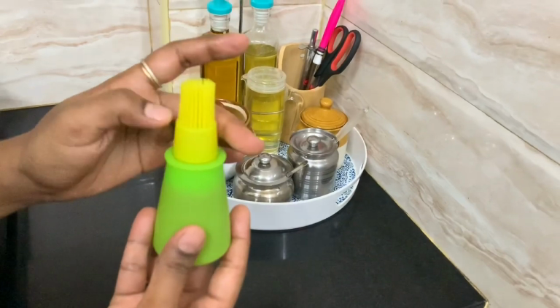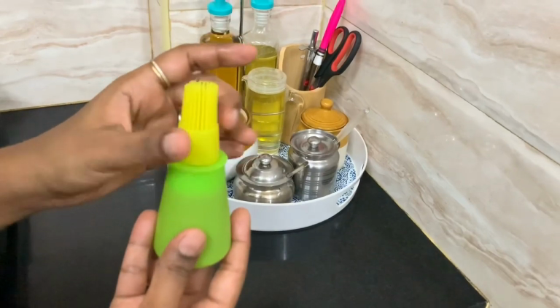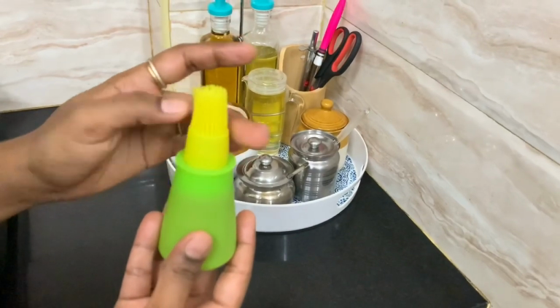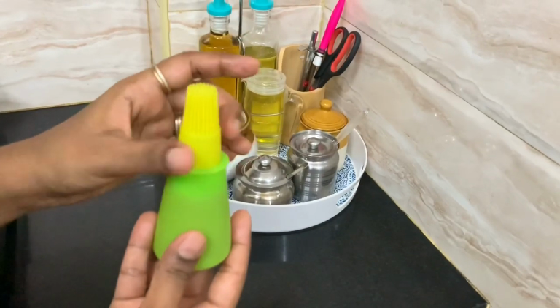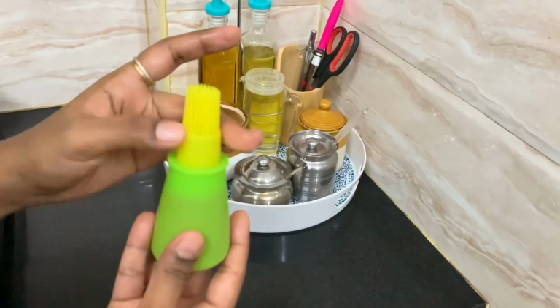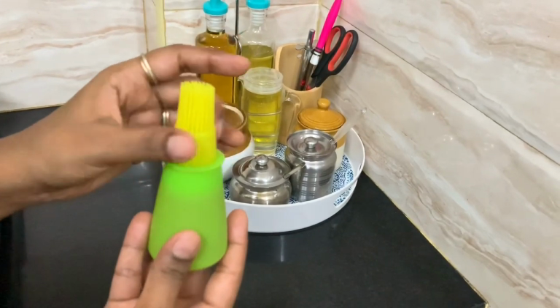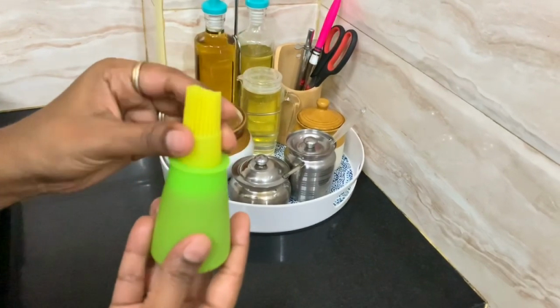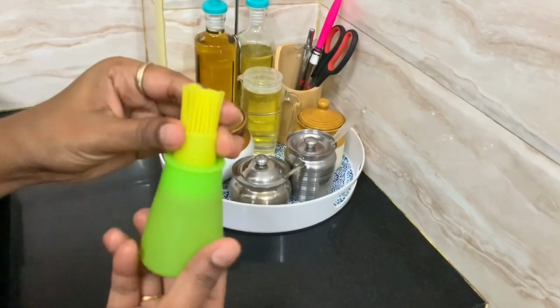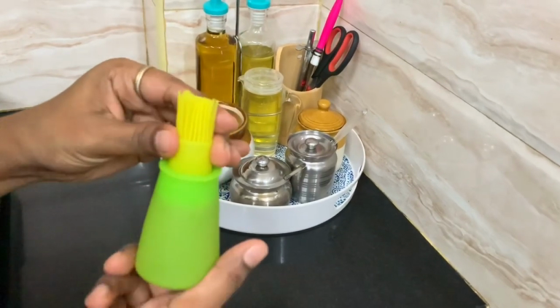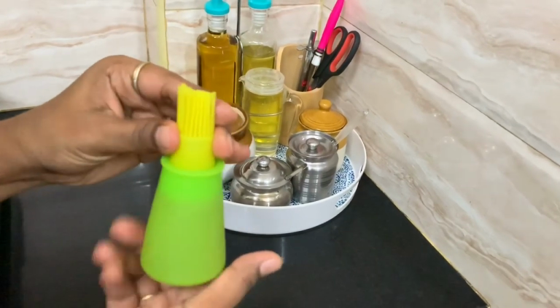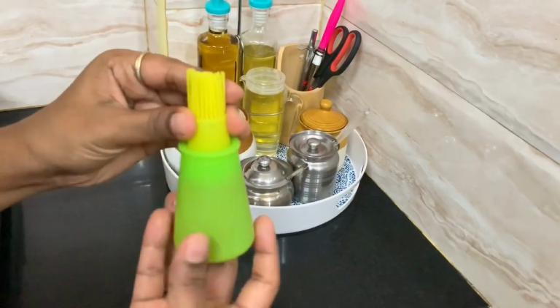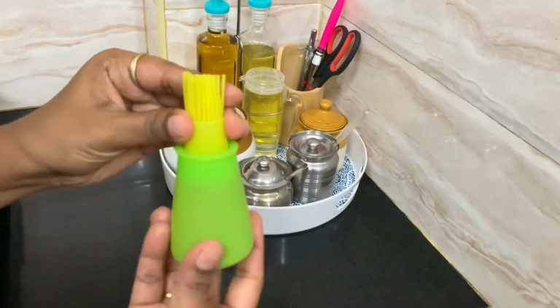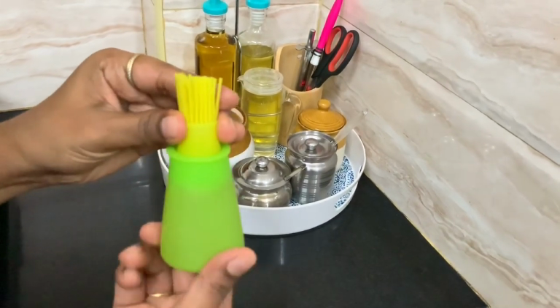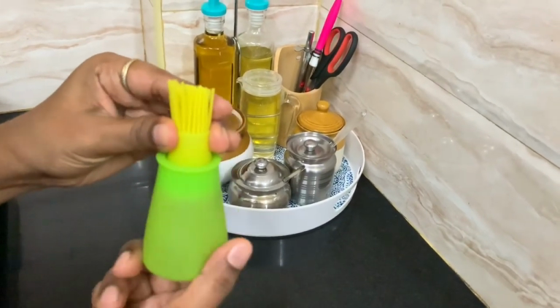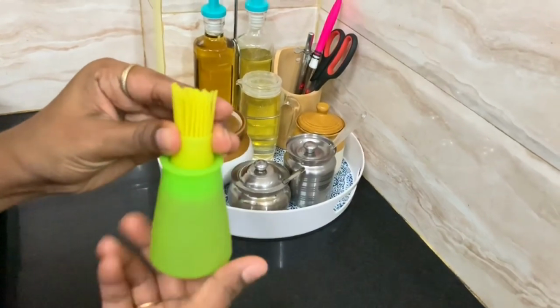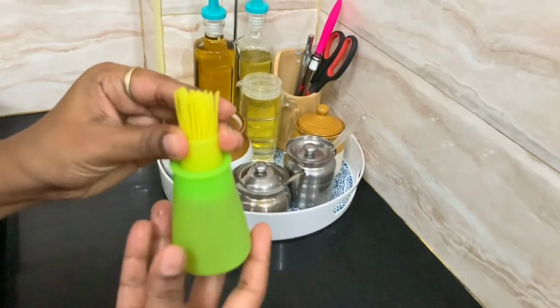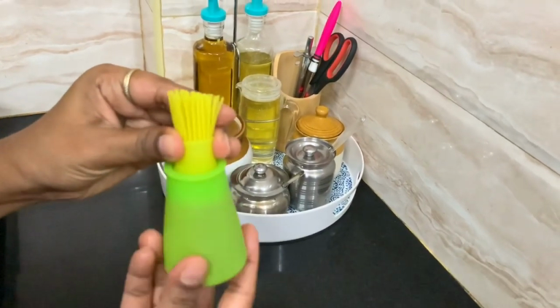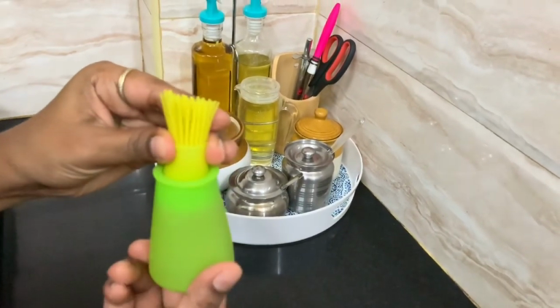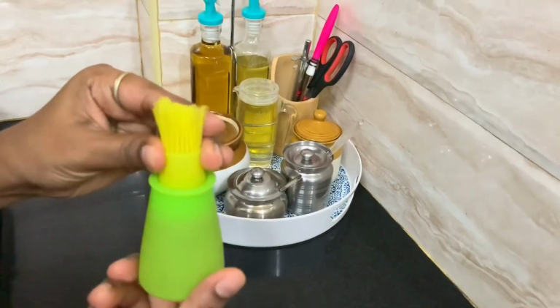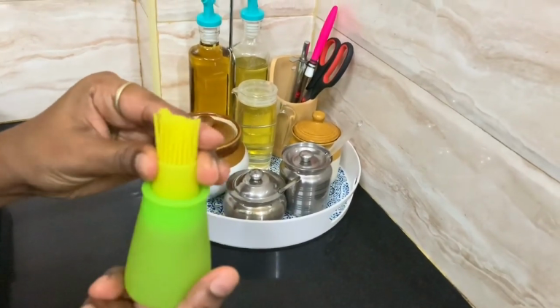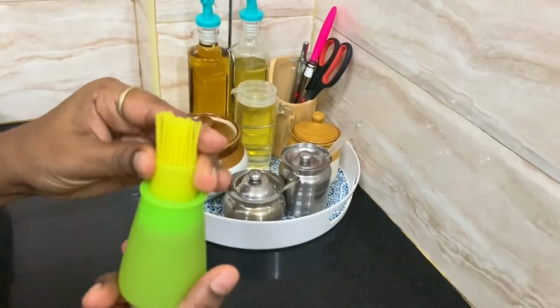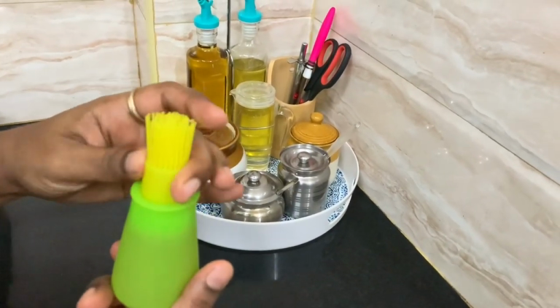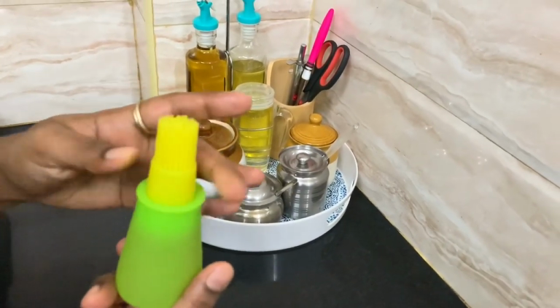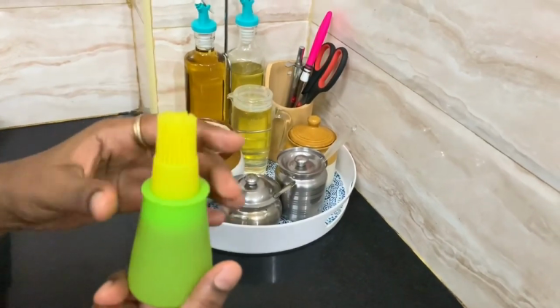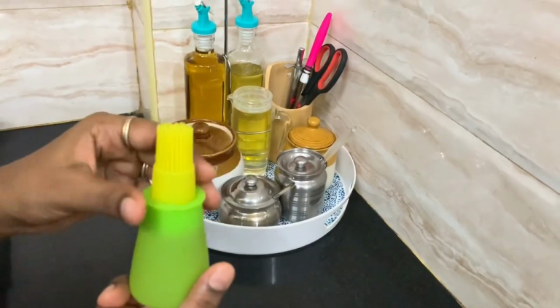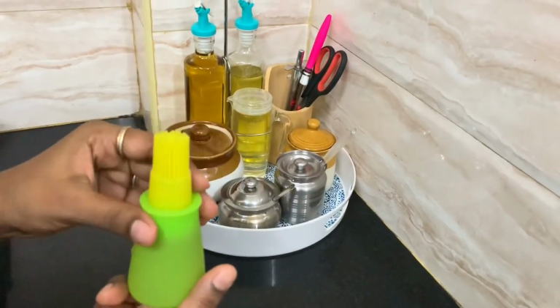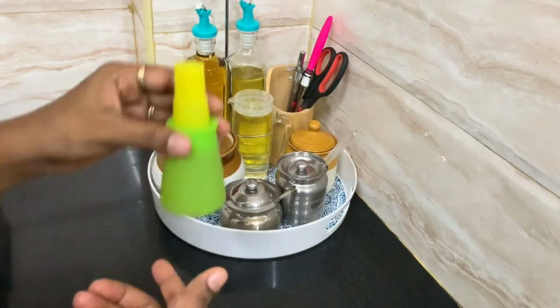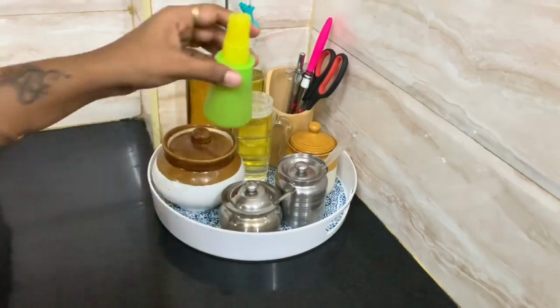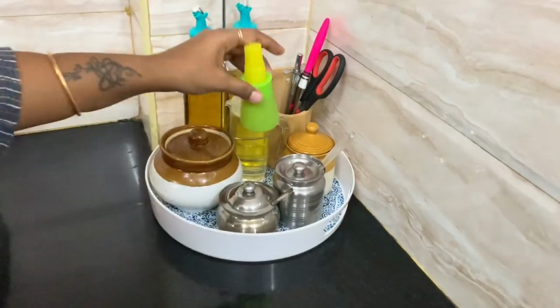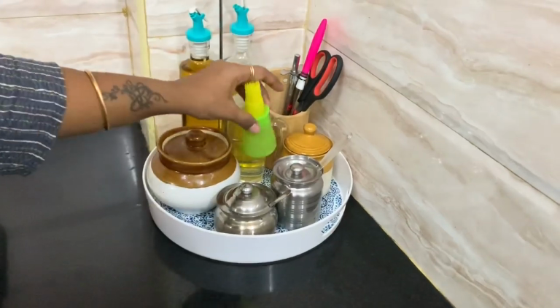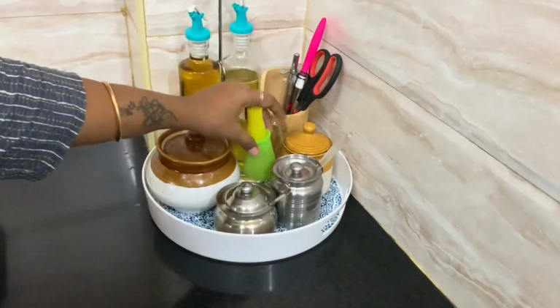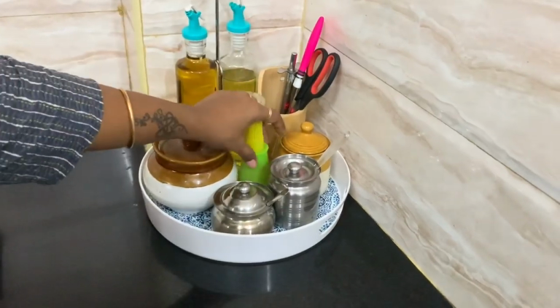It is very easy to maintain and wash. It is available at a local store. You can also check the same product on Amazon — link is in the description.